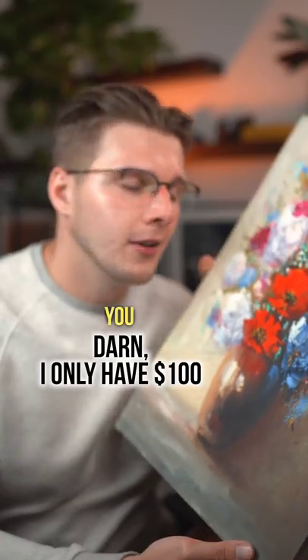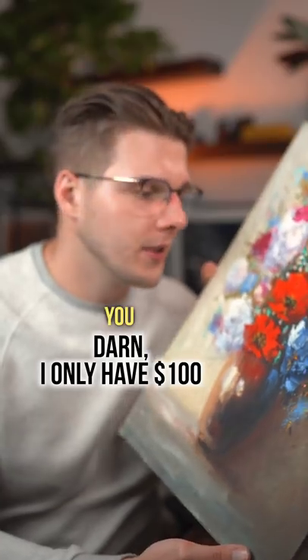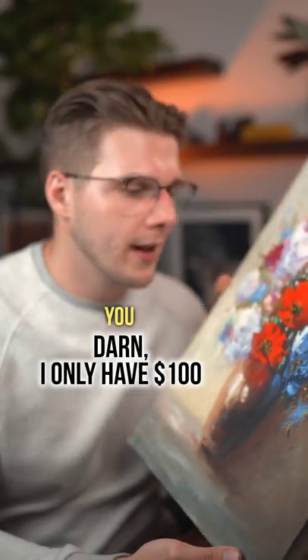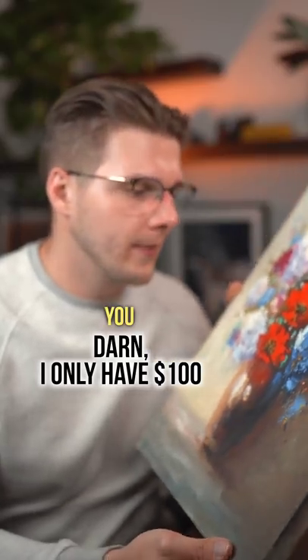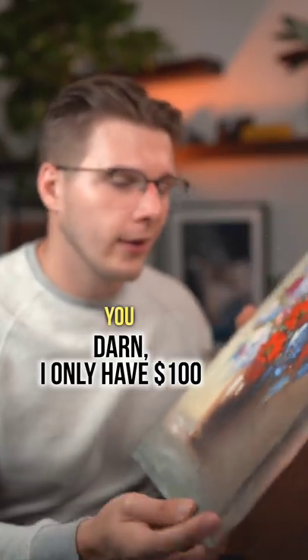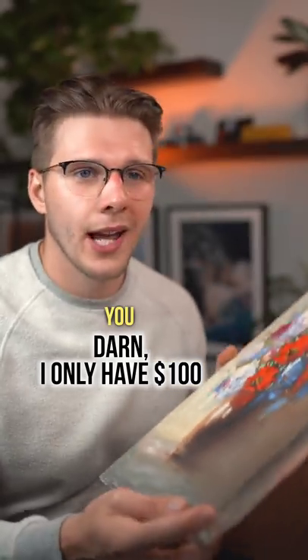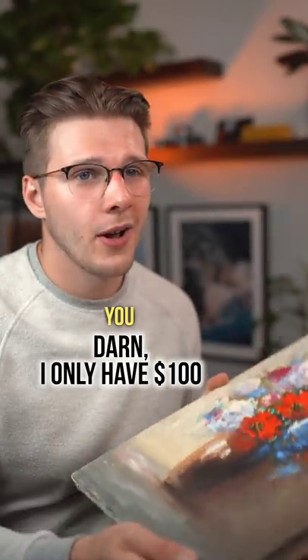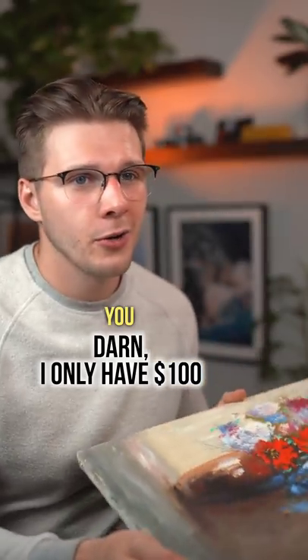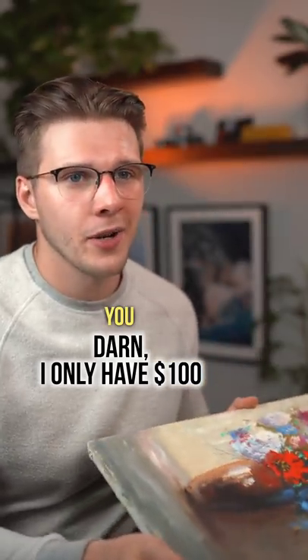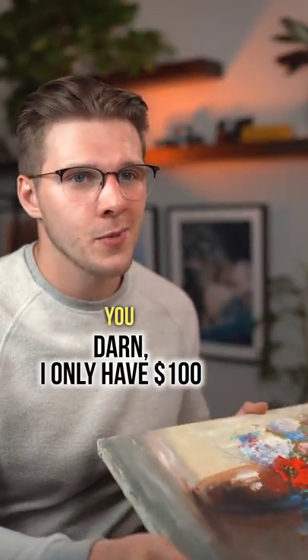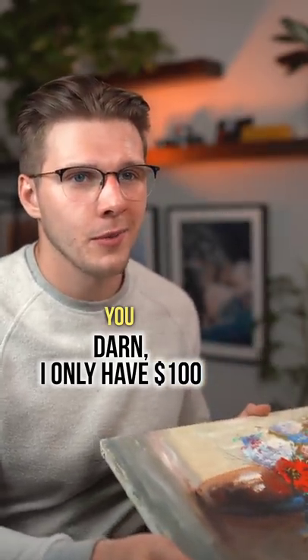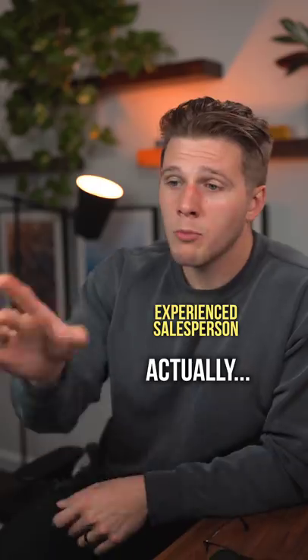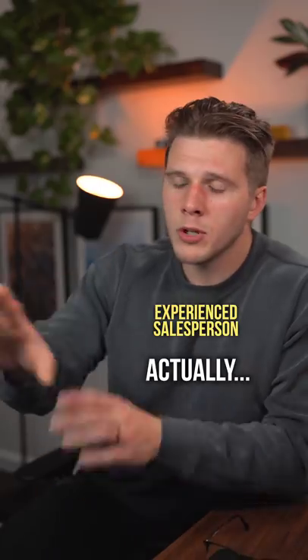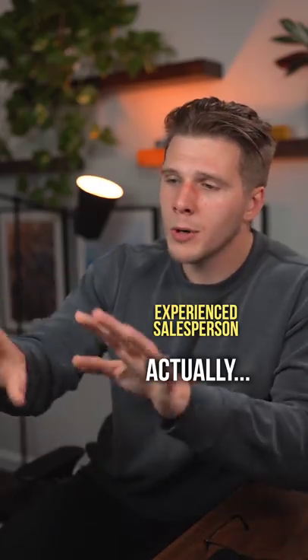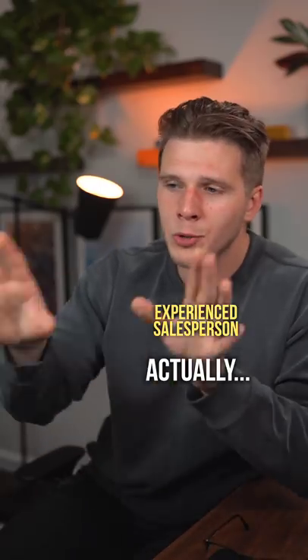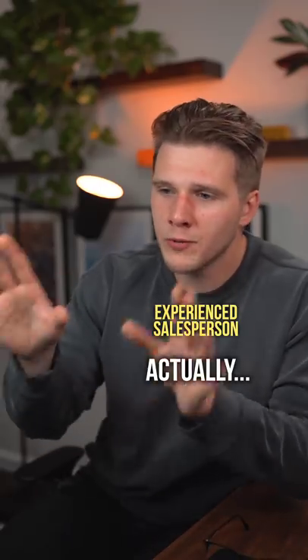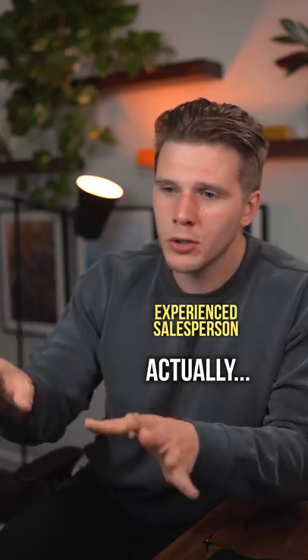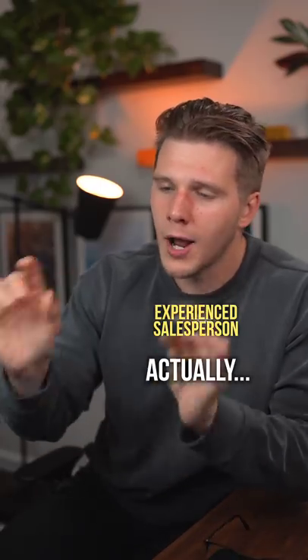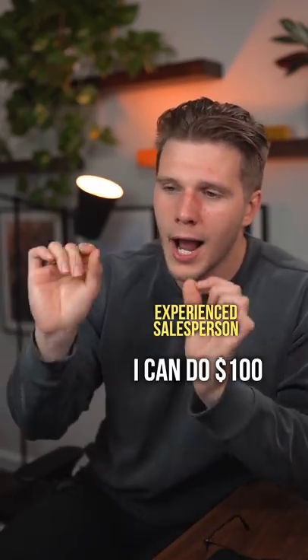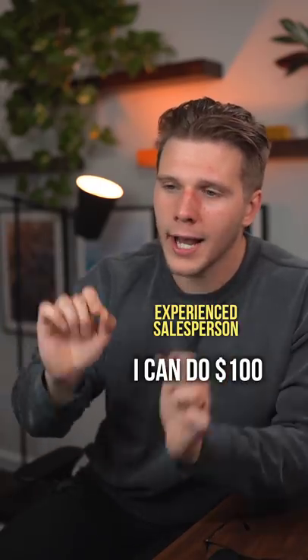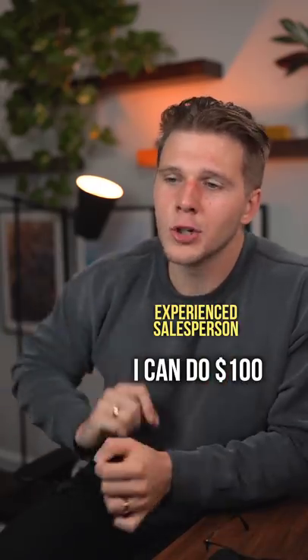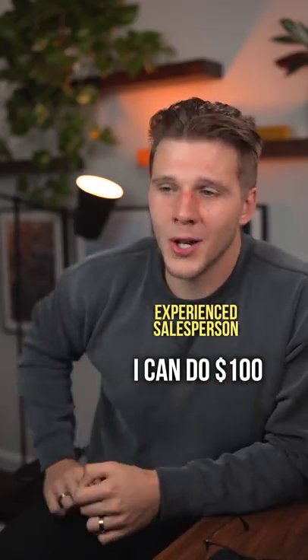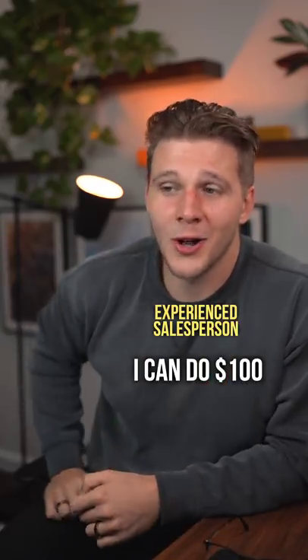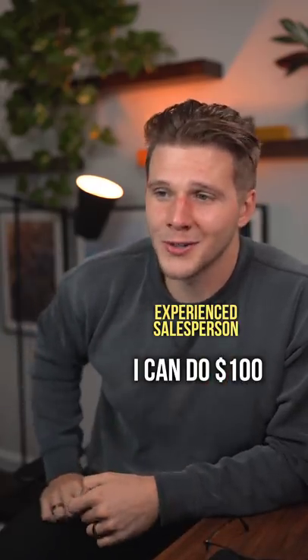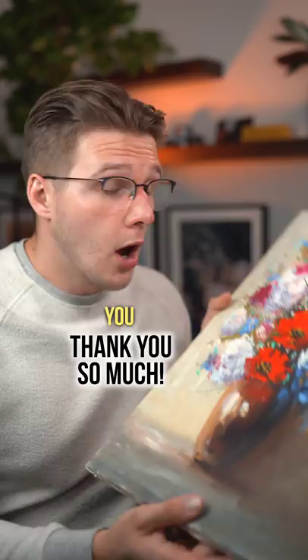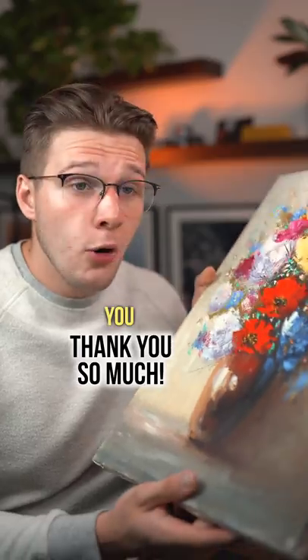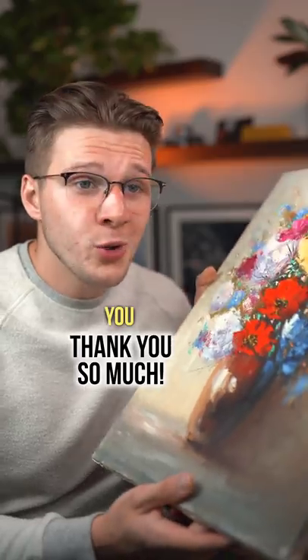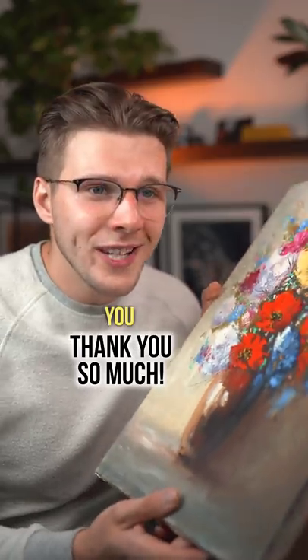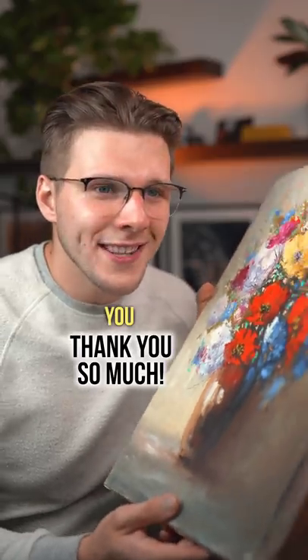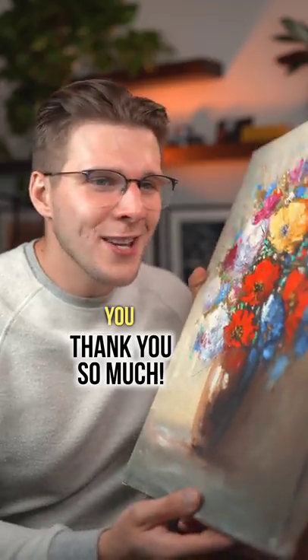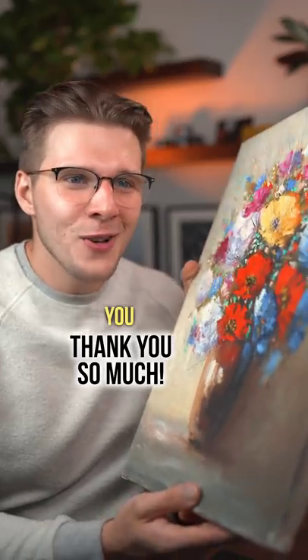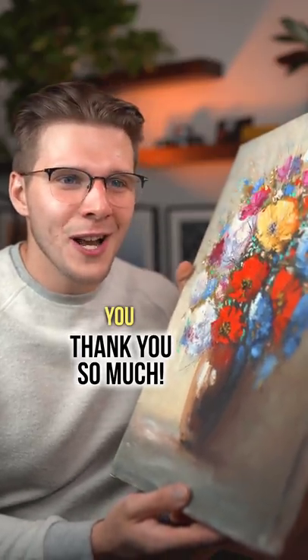Oh darn, I only have a hundred bucks with me. You know what? Just for you, I can do a hundred dollars. Oh, sweet. Thank you so much.